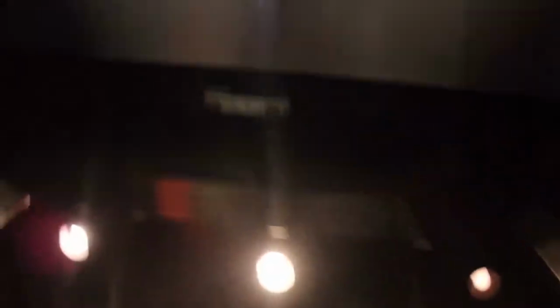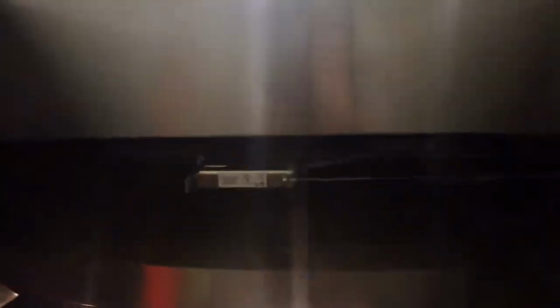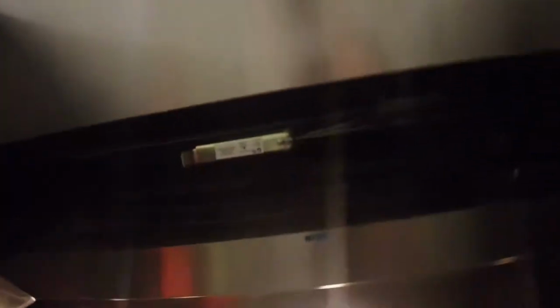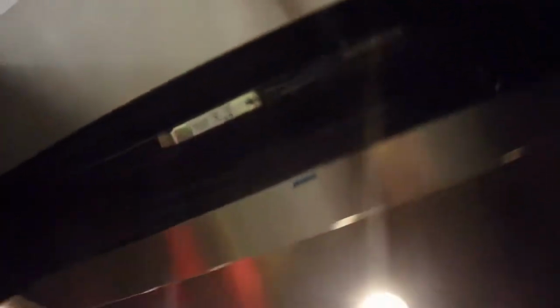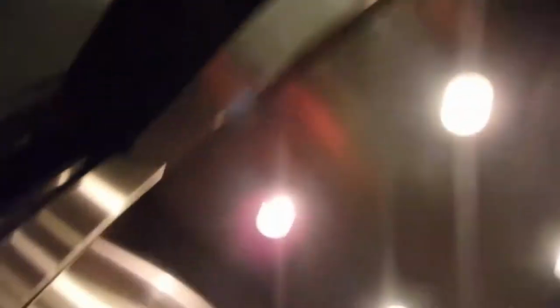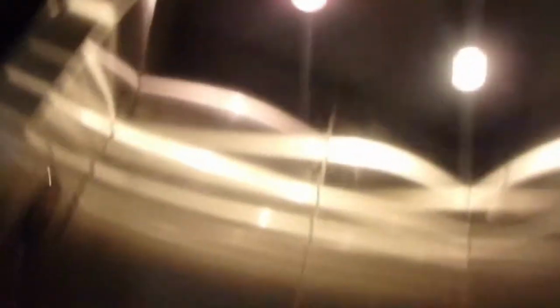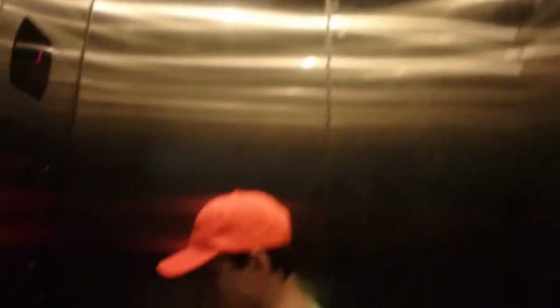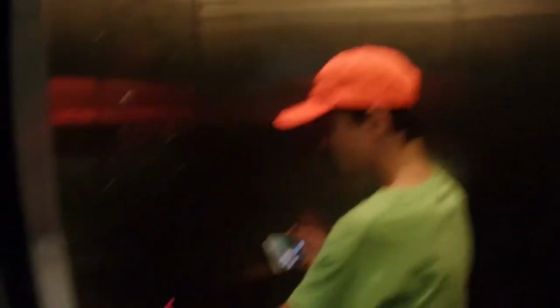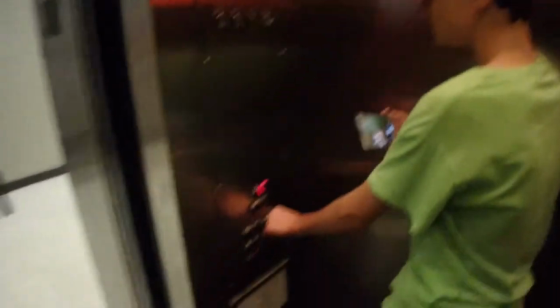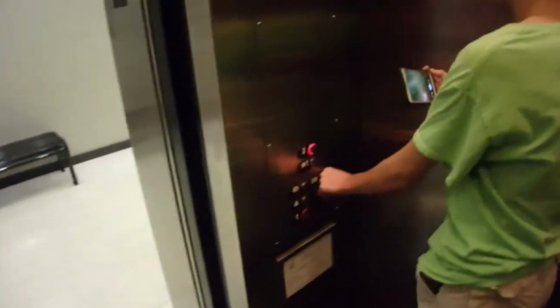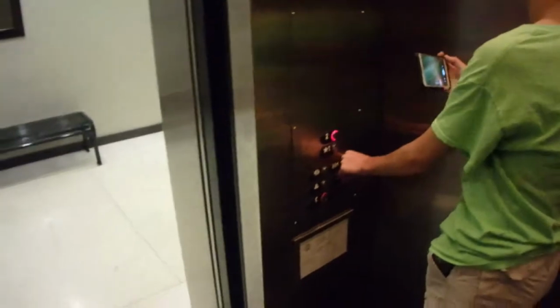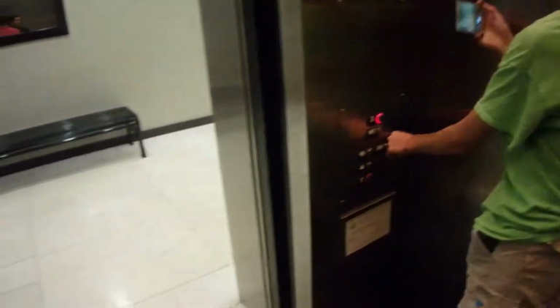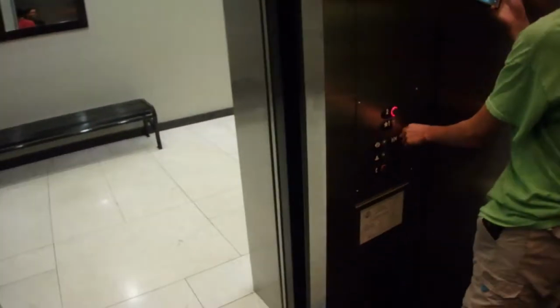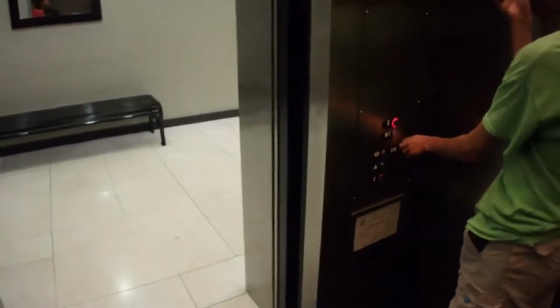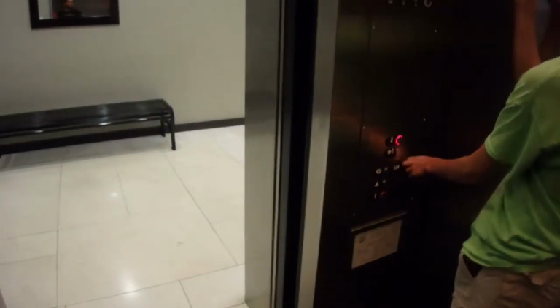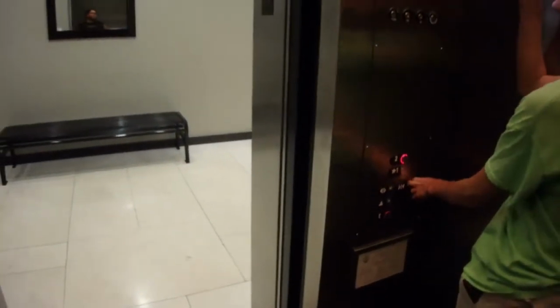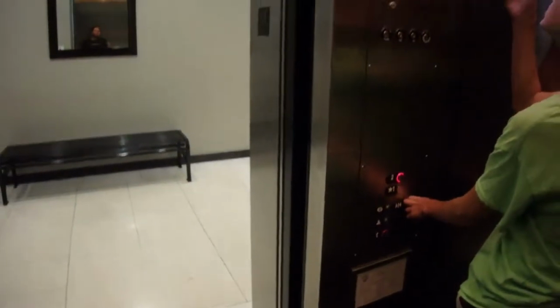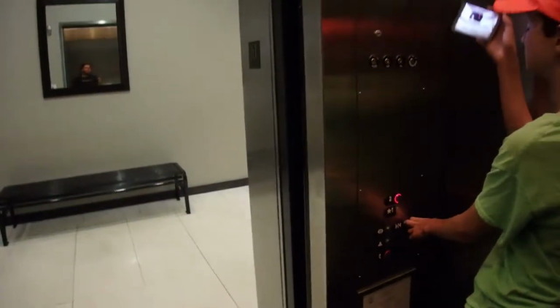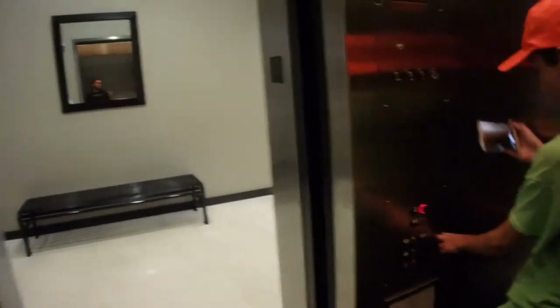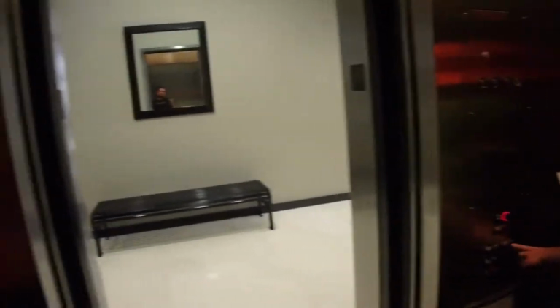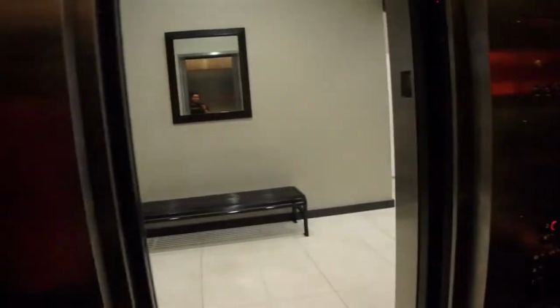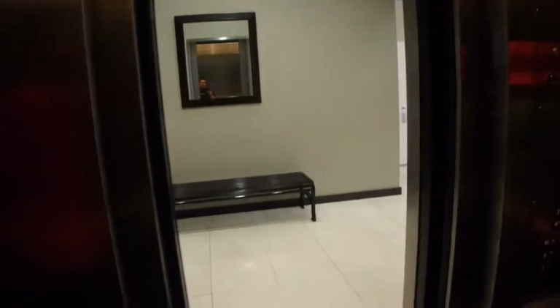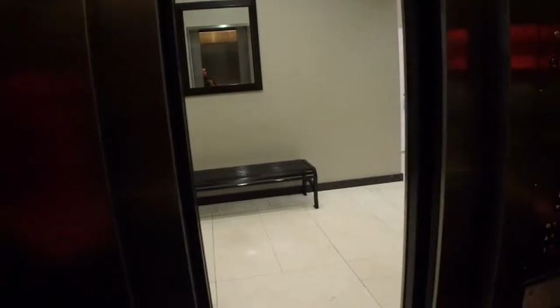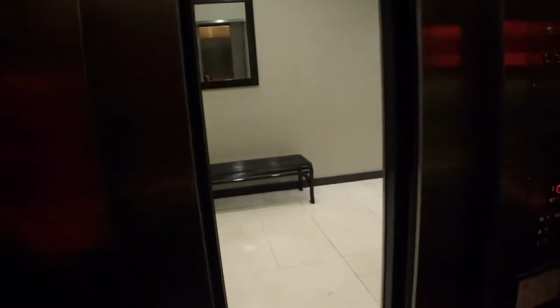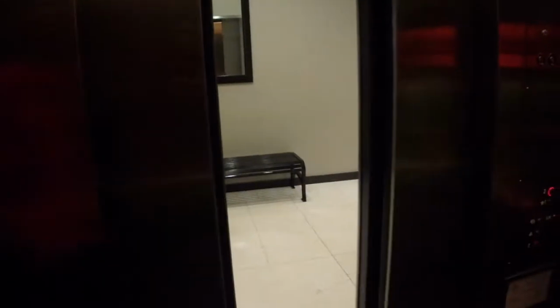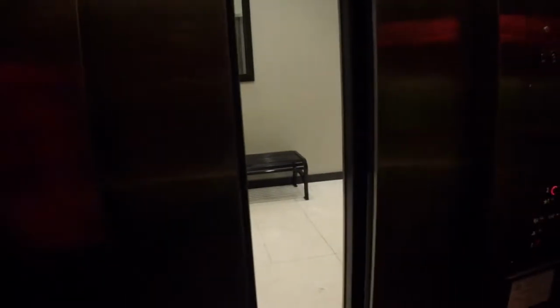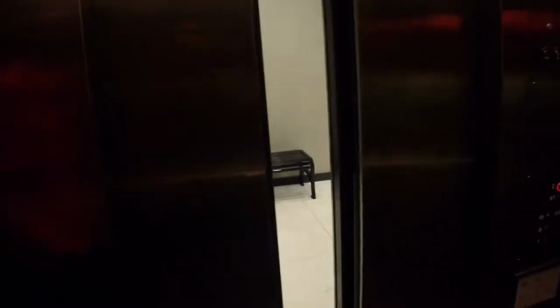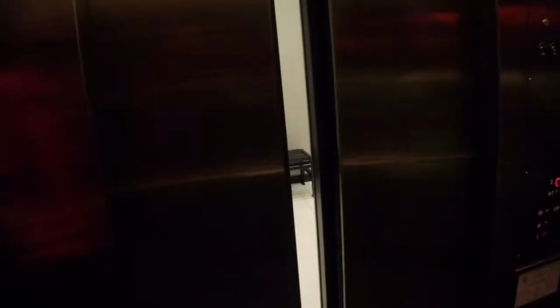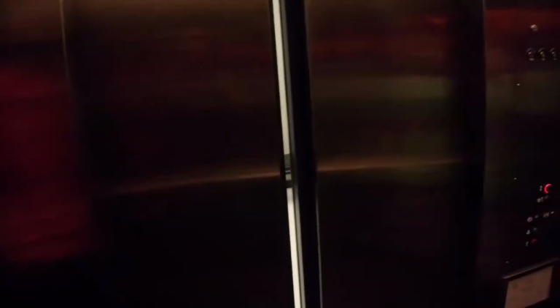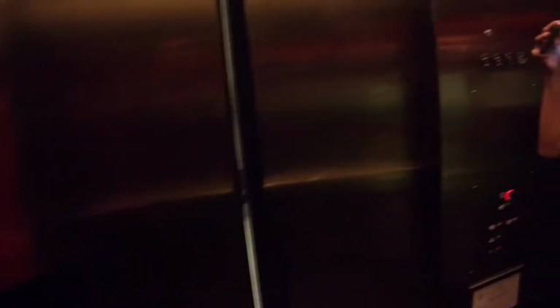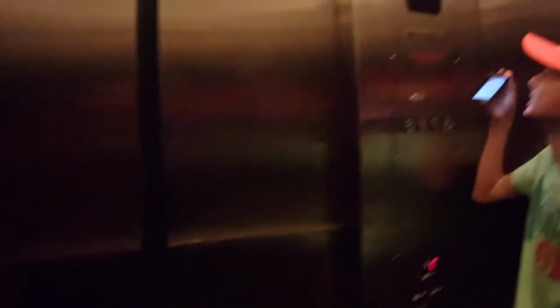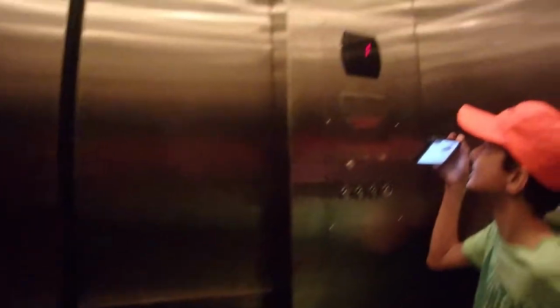Yep, it's your interlock. Close it all up. The door closed button doesn't work. Well, it does work. It's just sort of...